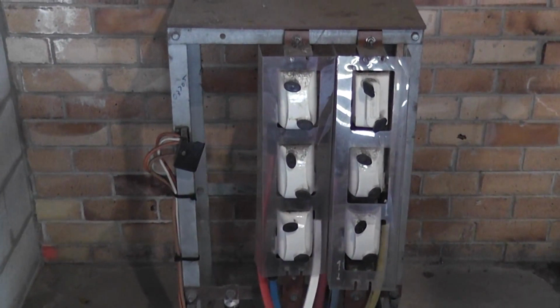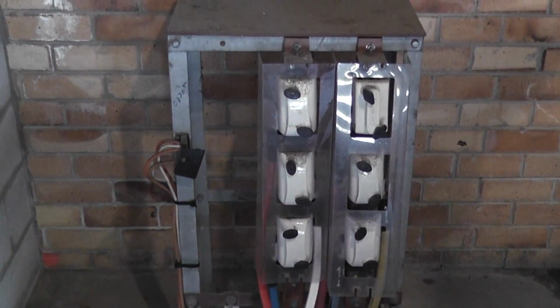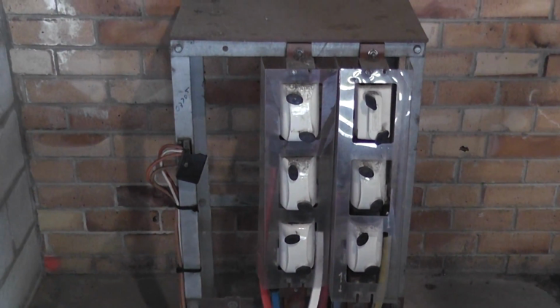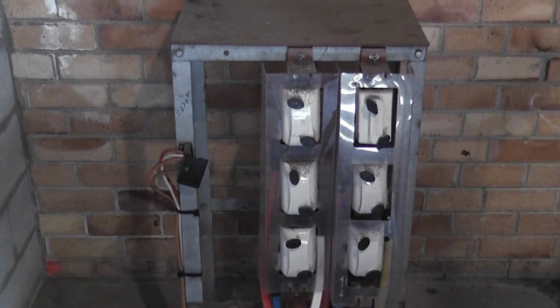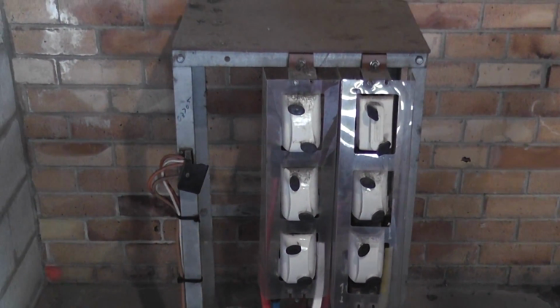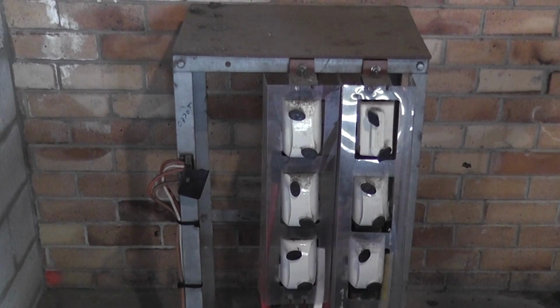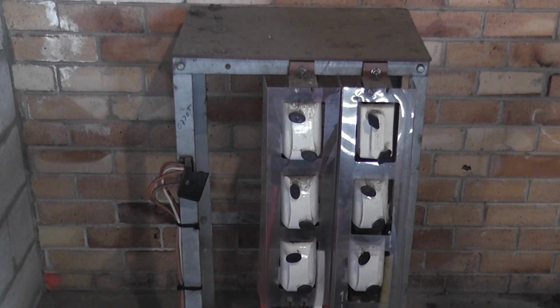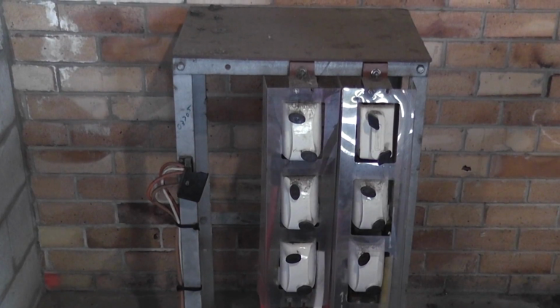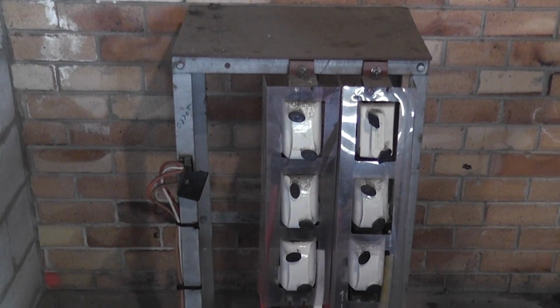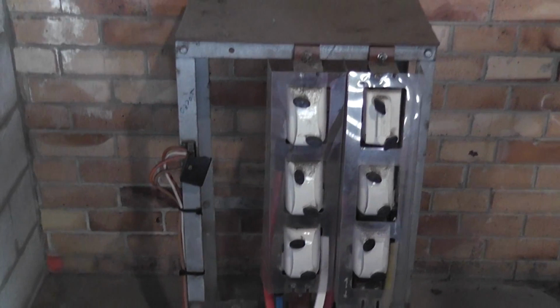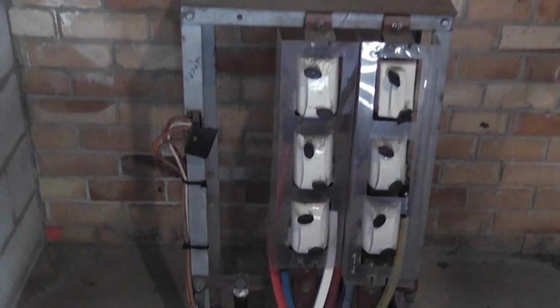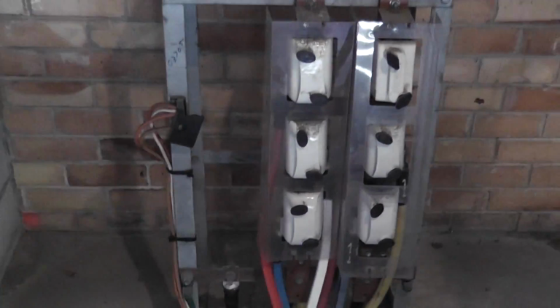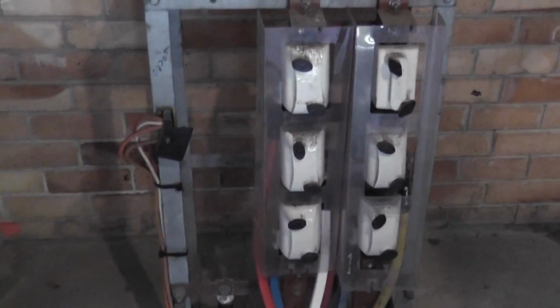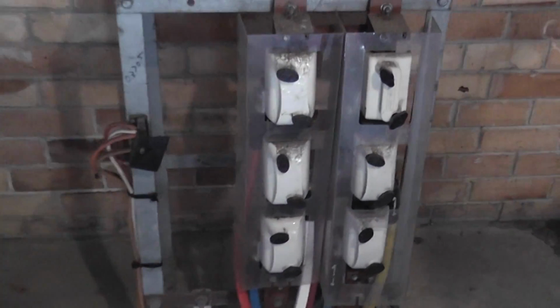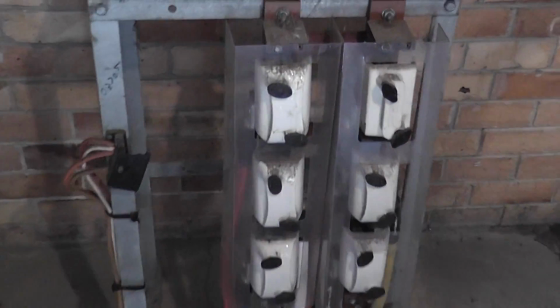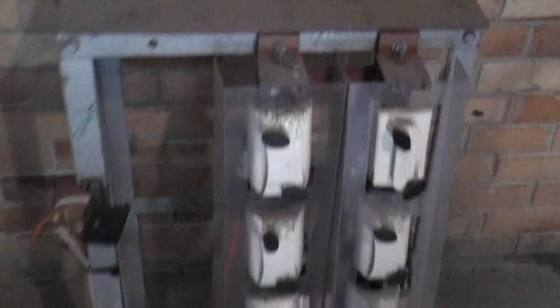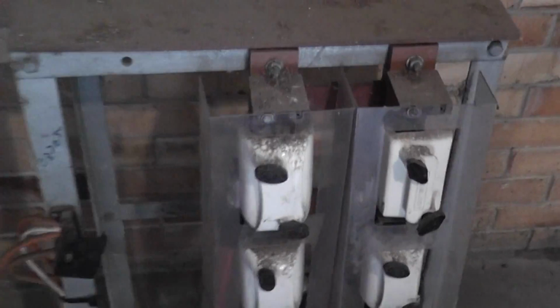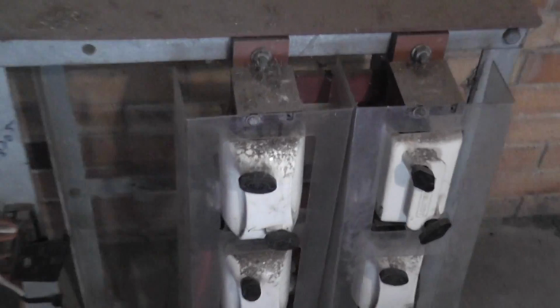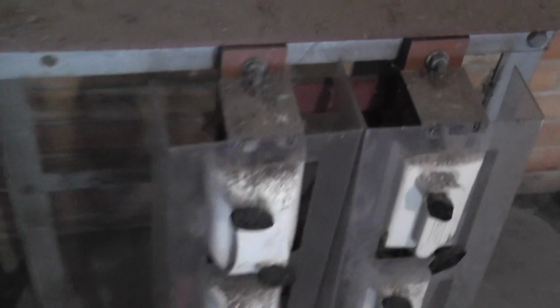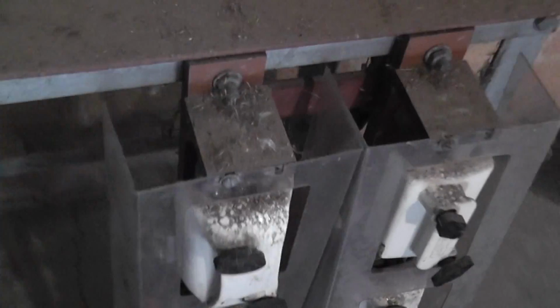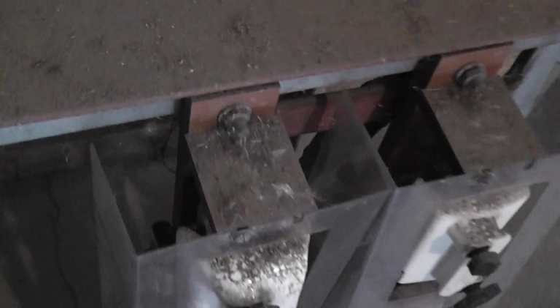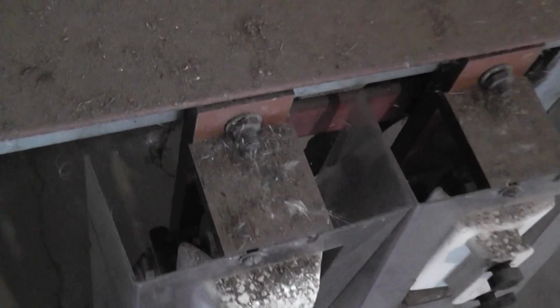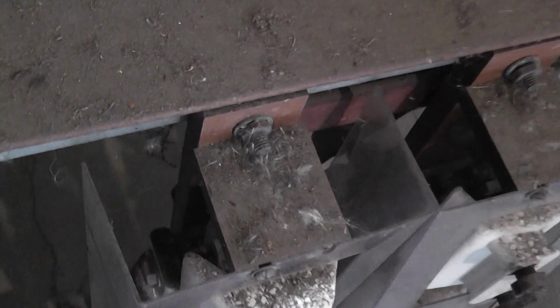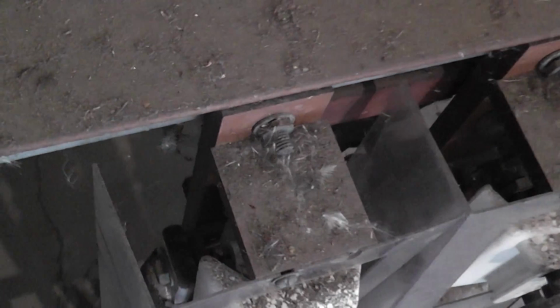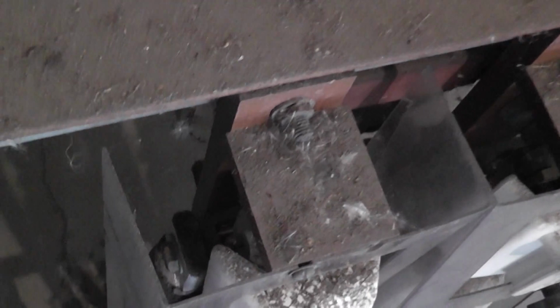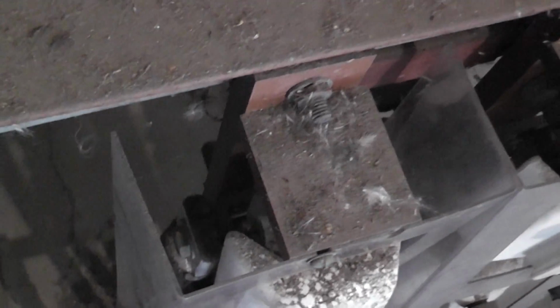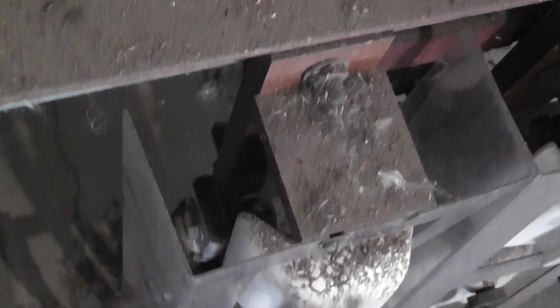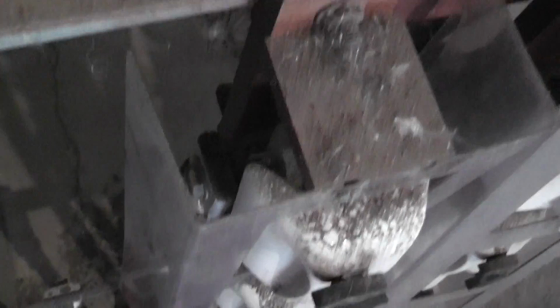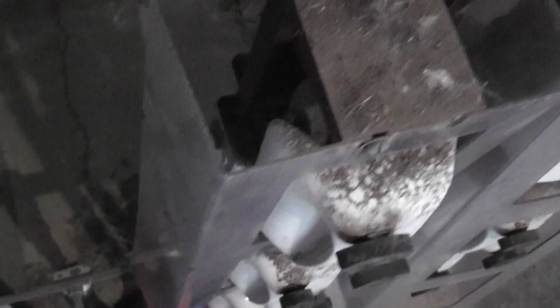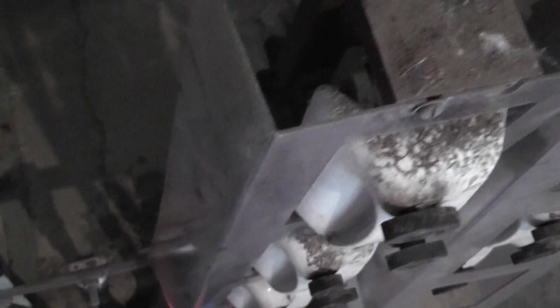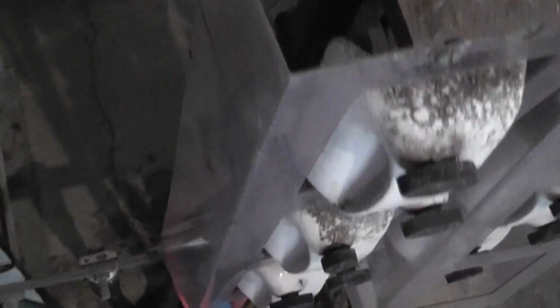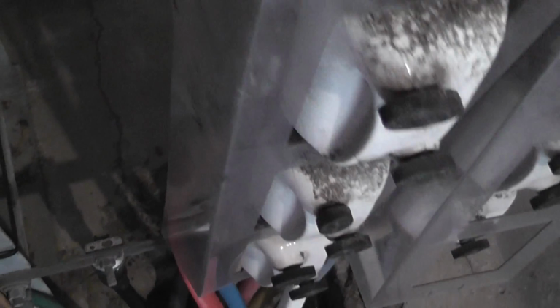Absolutely beautiful — NZR fuses on a Montrose frame.